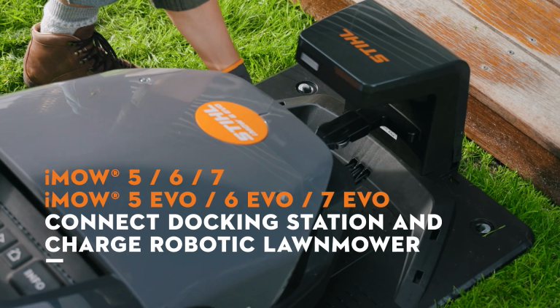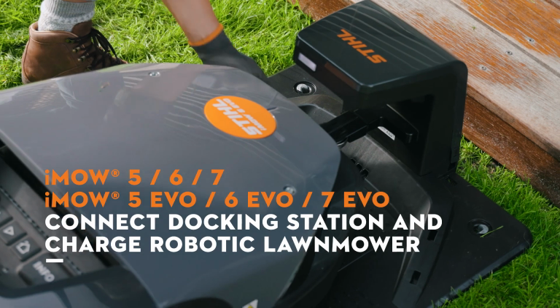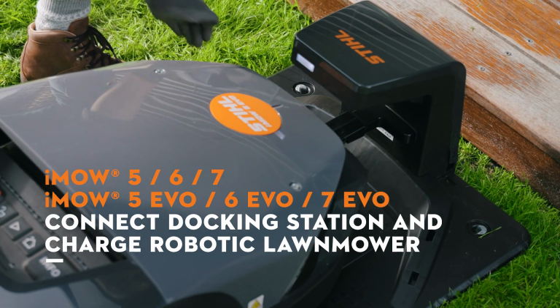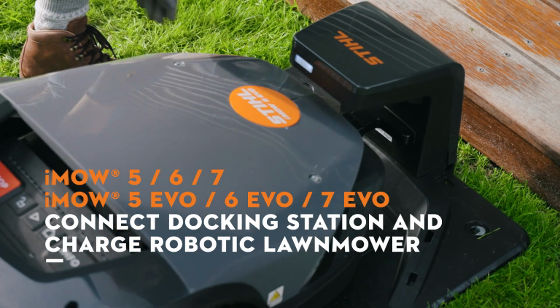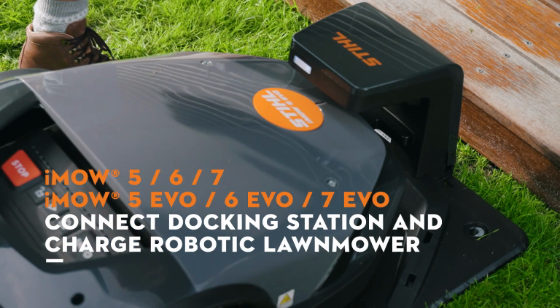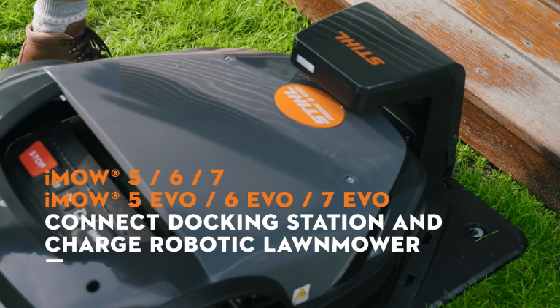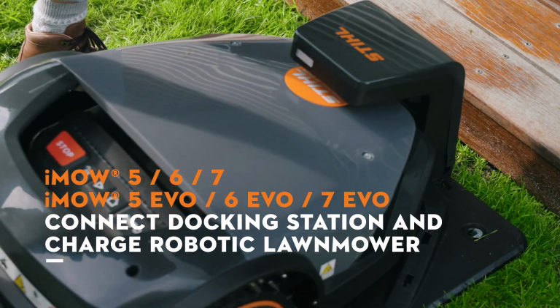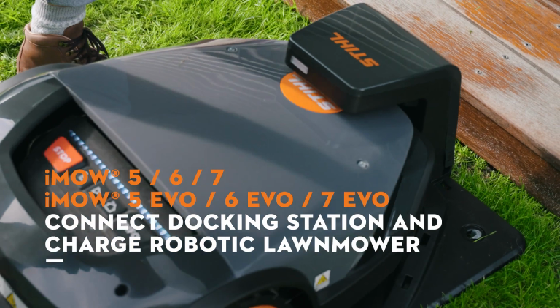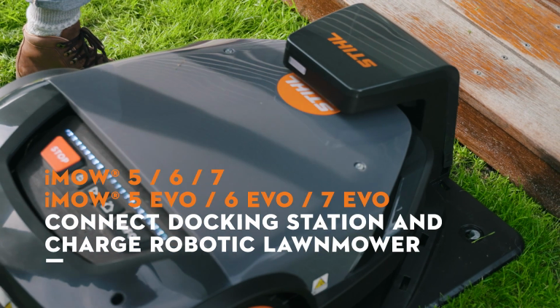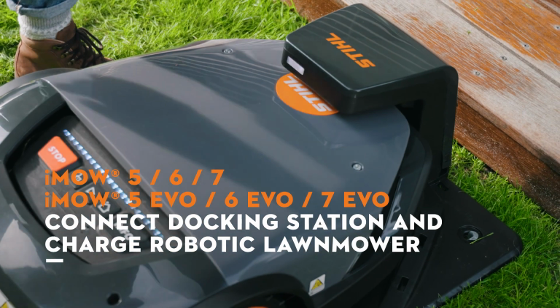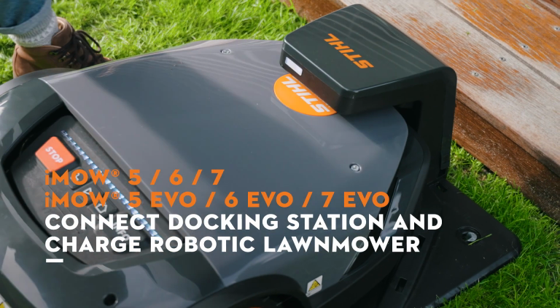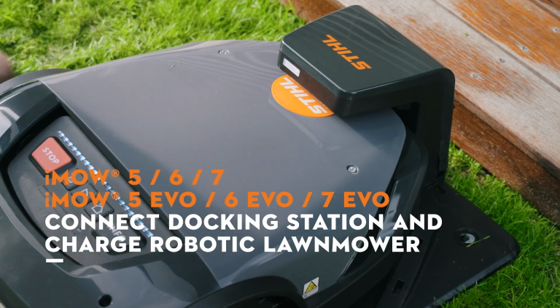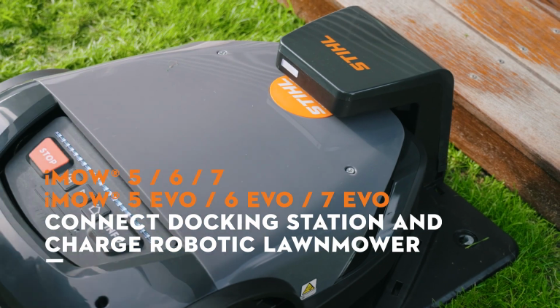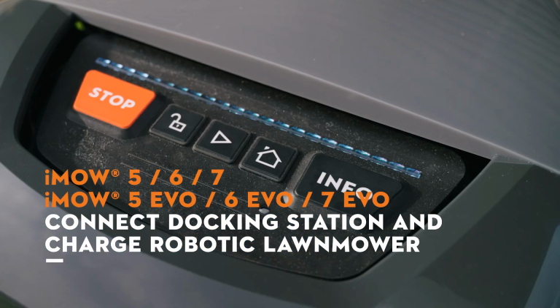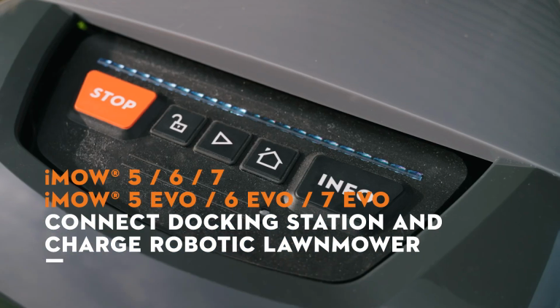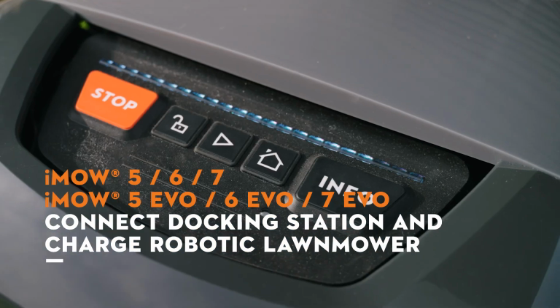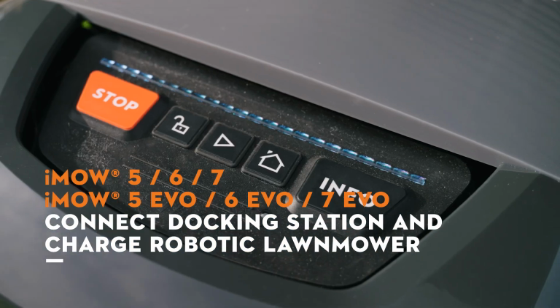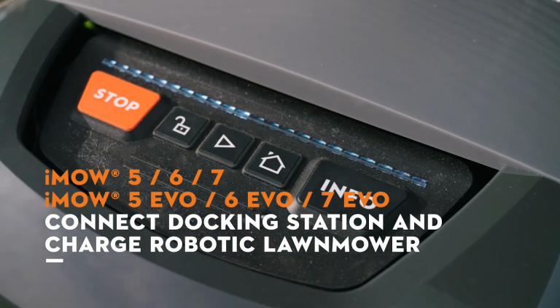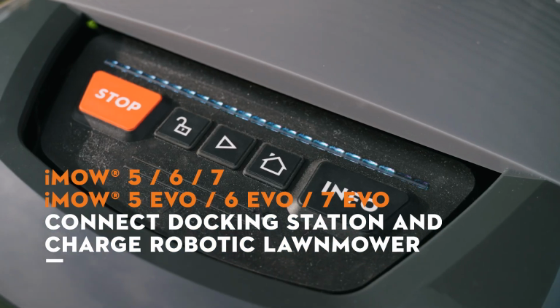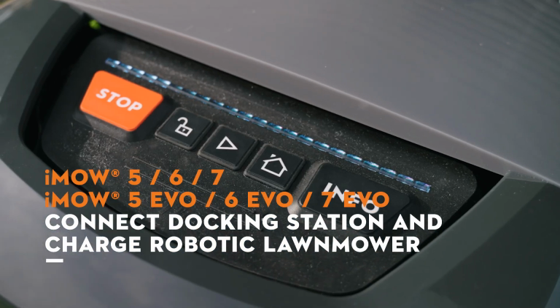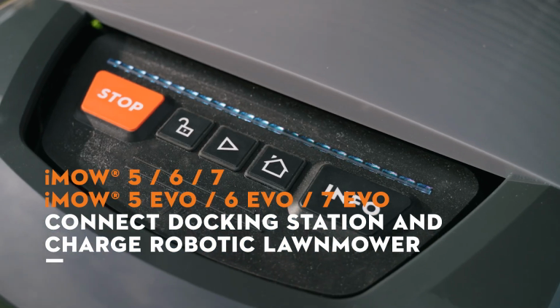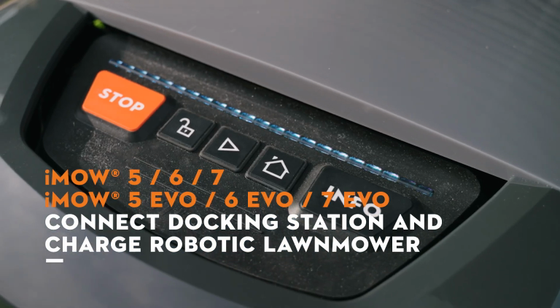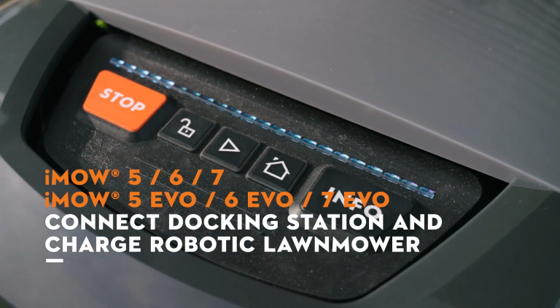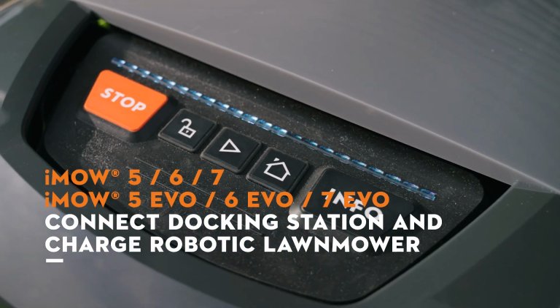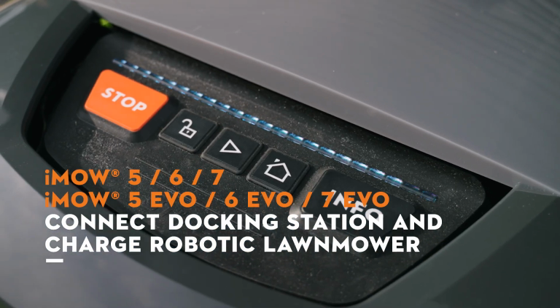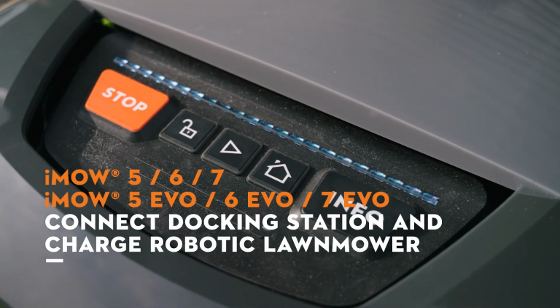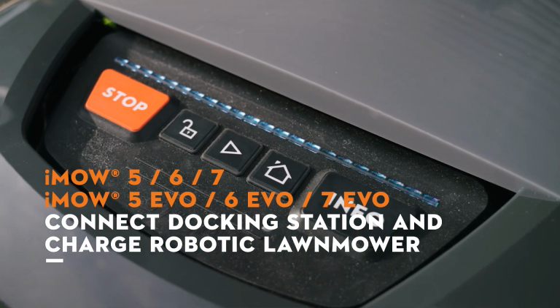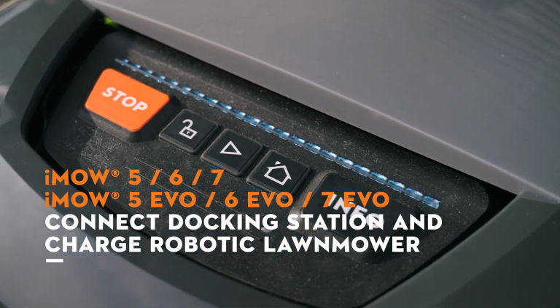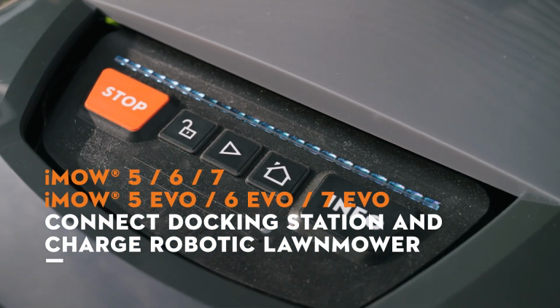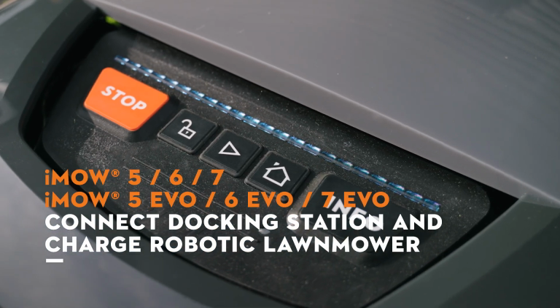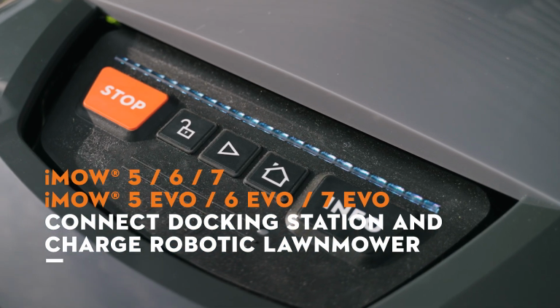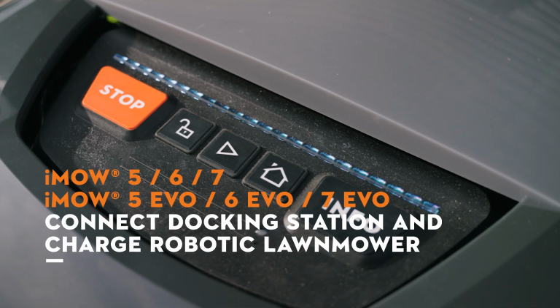We will show you how to connect the docking station and charge the IMO robotic mower.